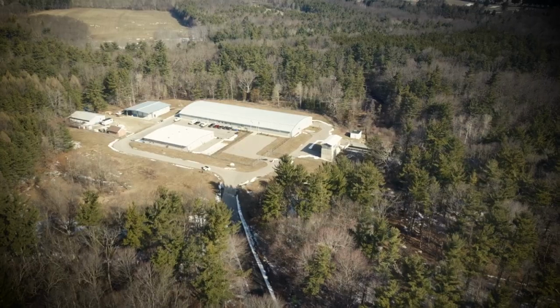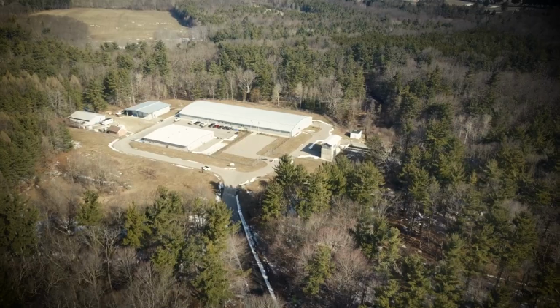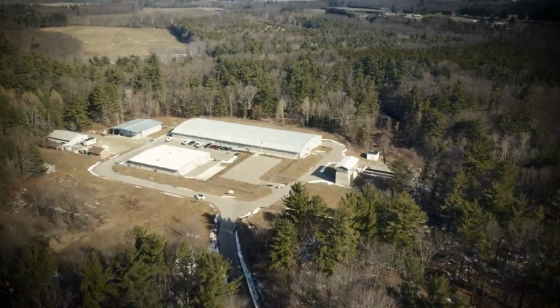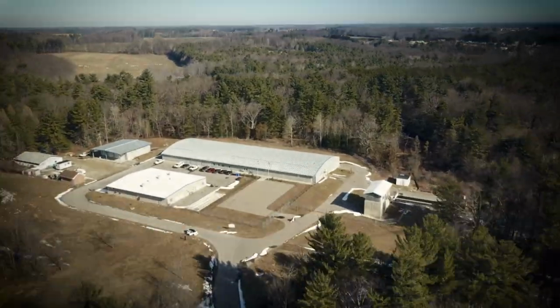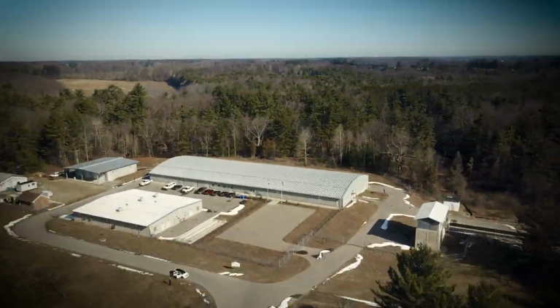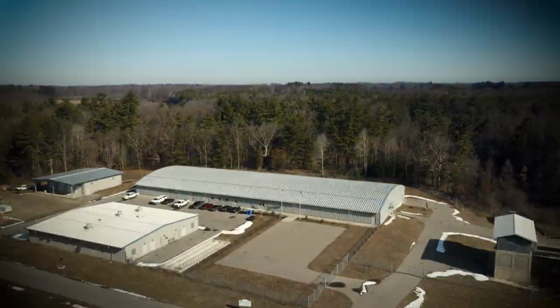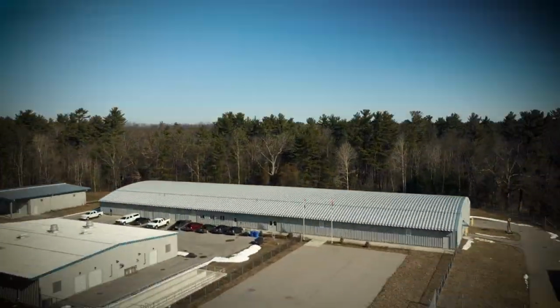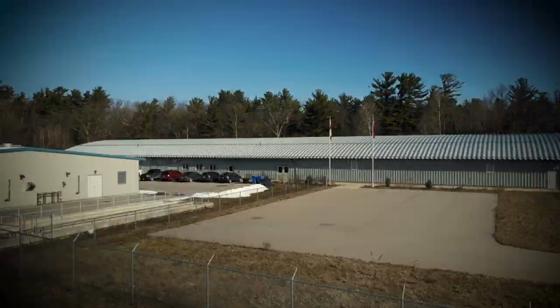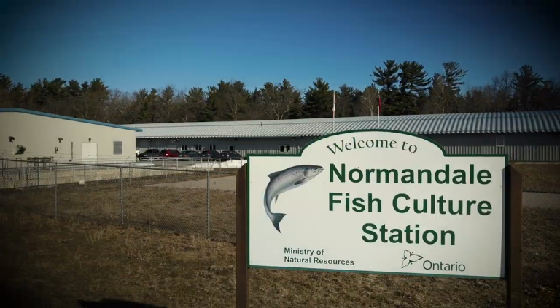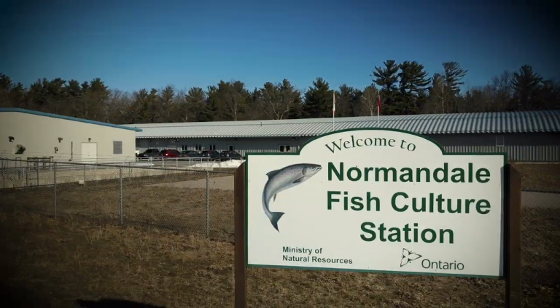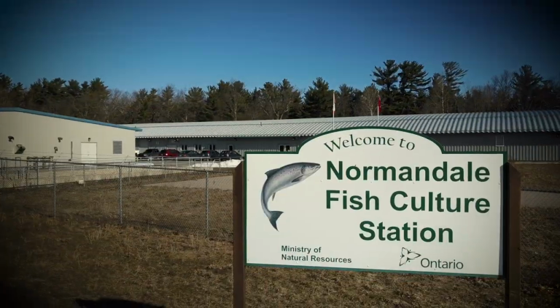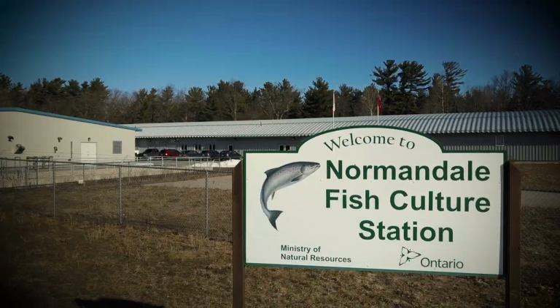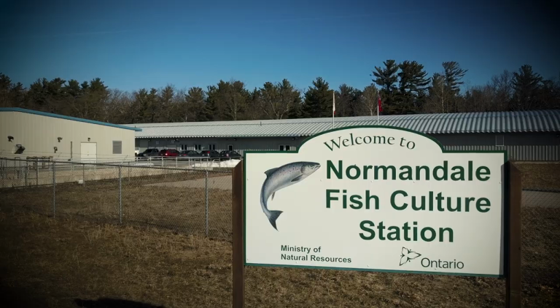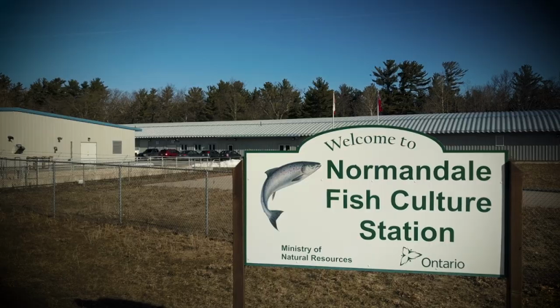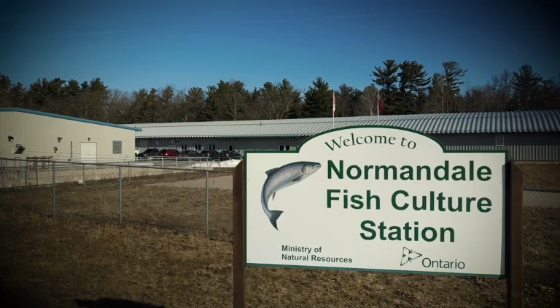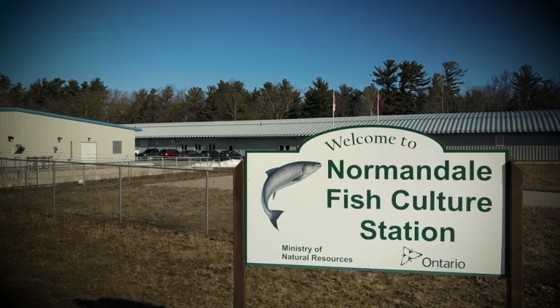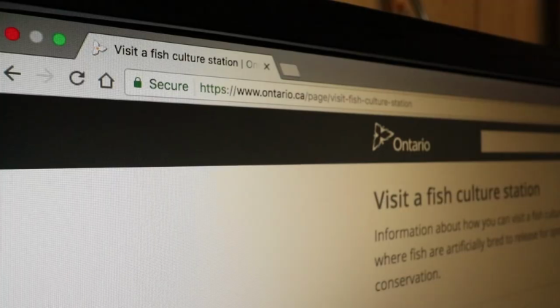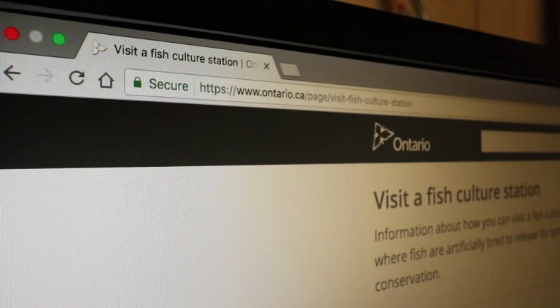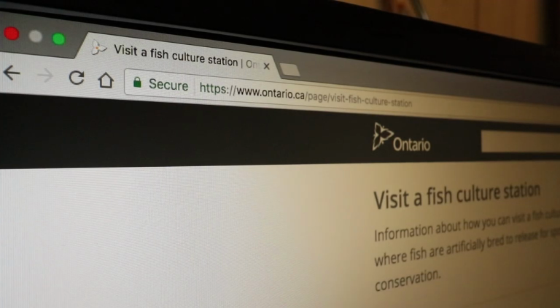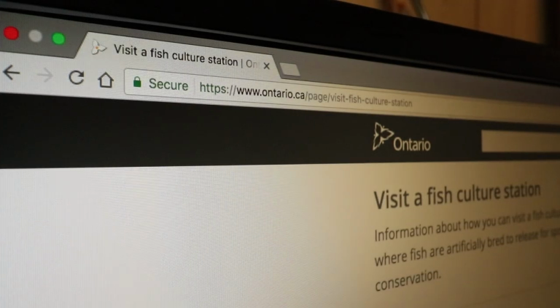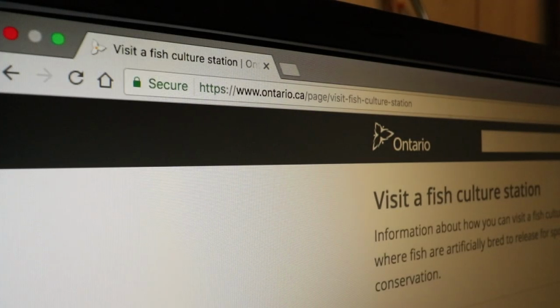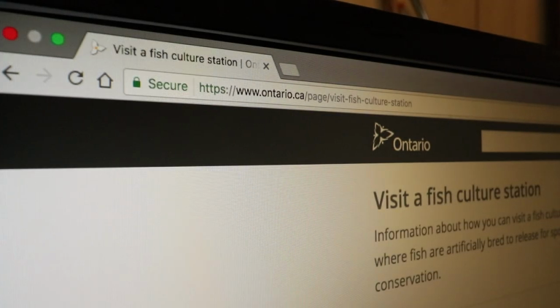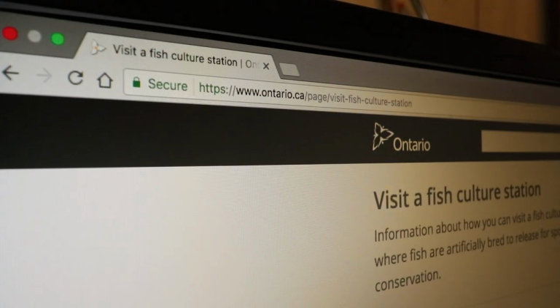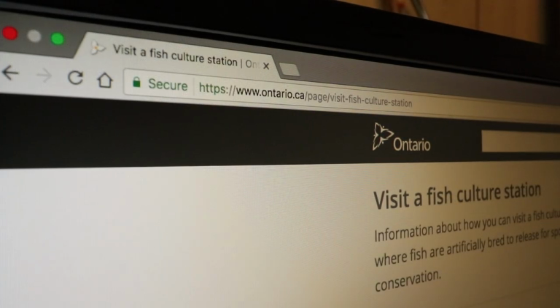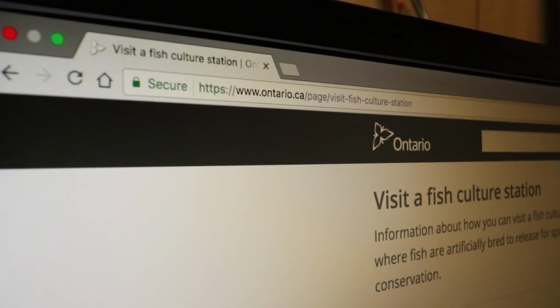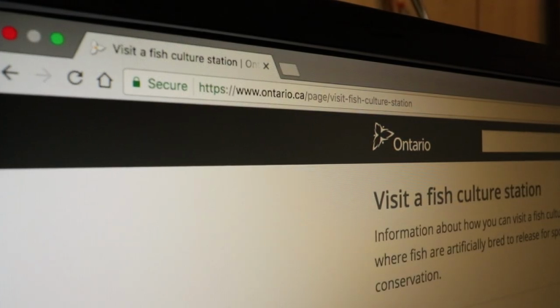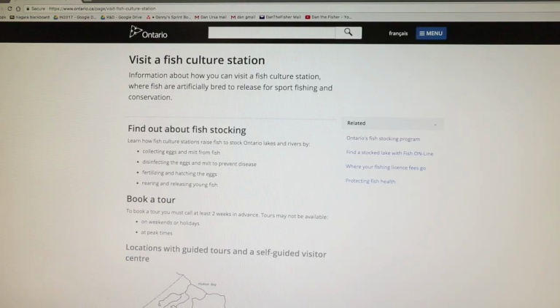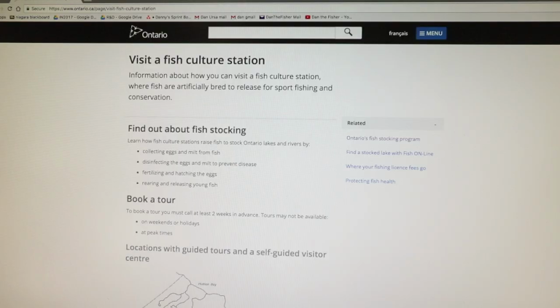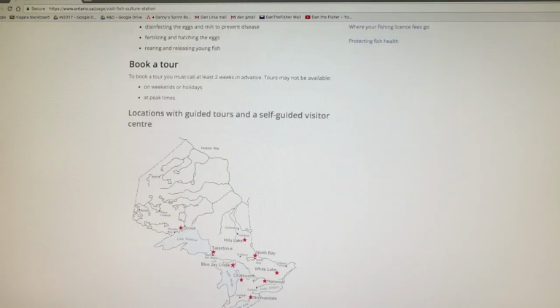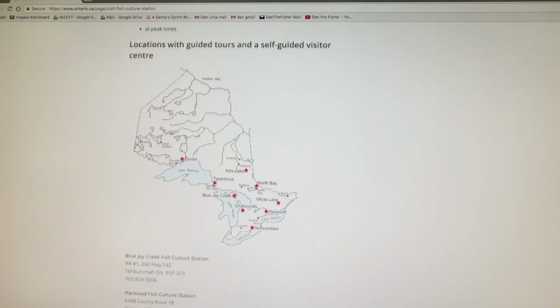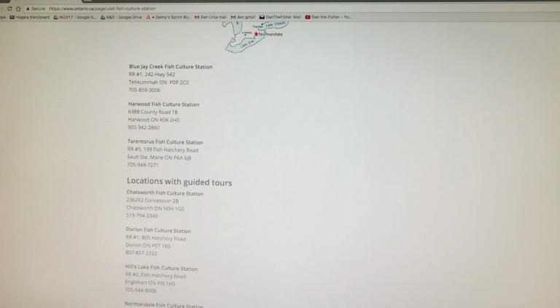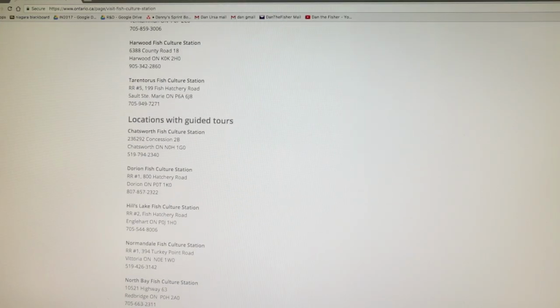For more information about Normandale Fish Culture Station, you can visit our website at Ontario.ca/fishculture.